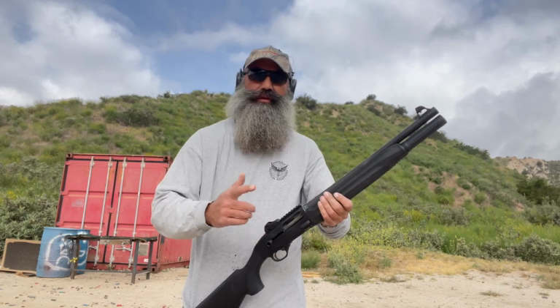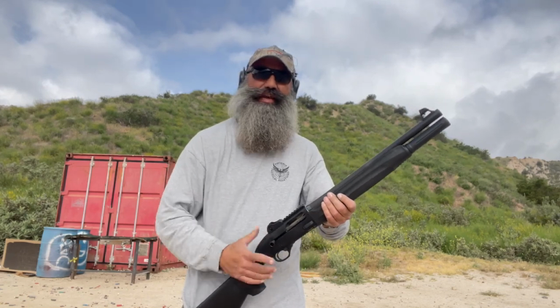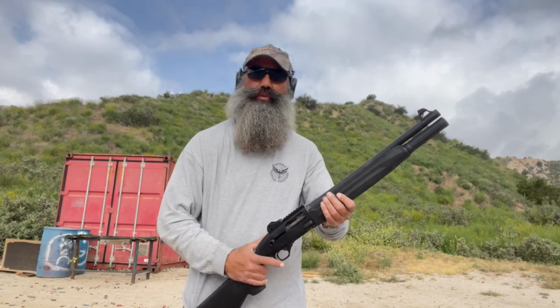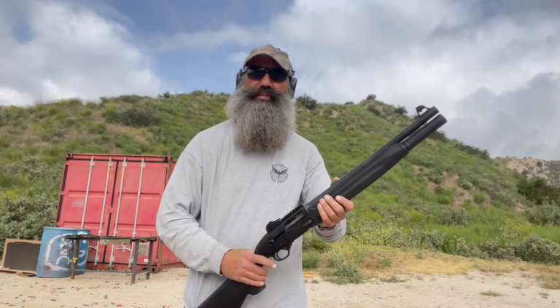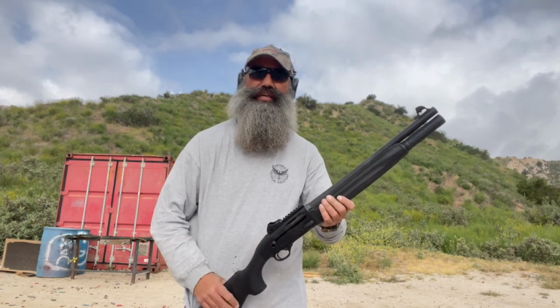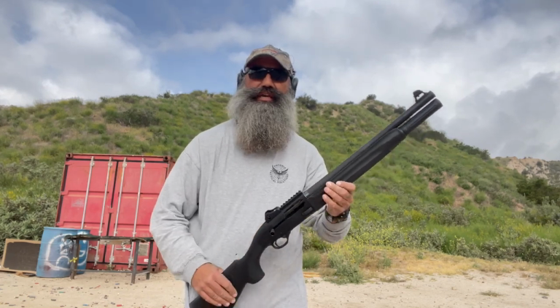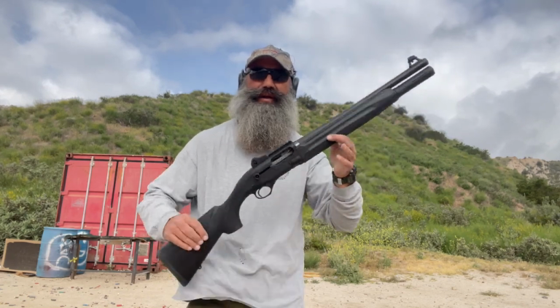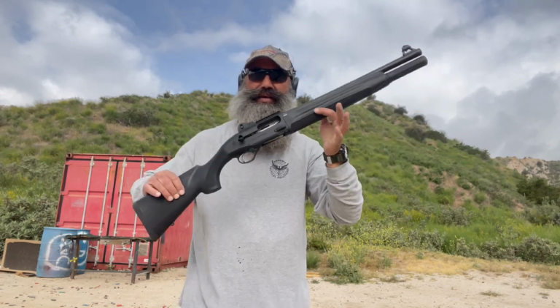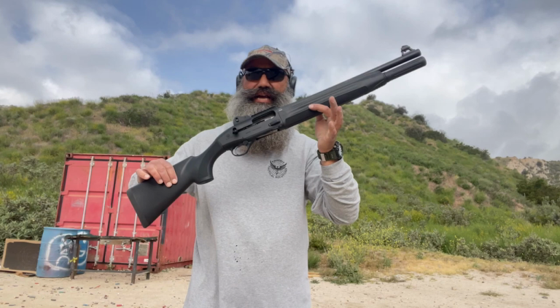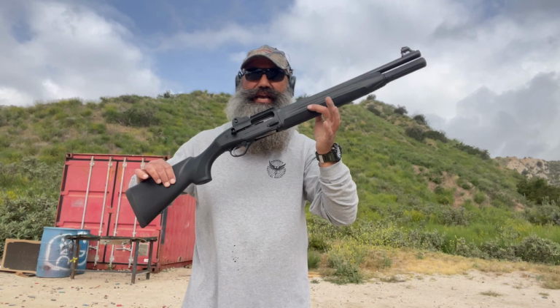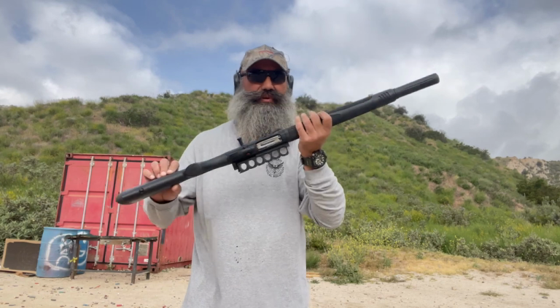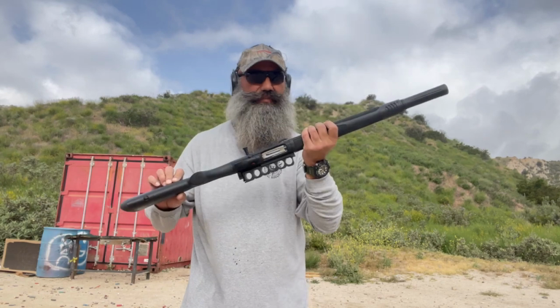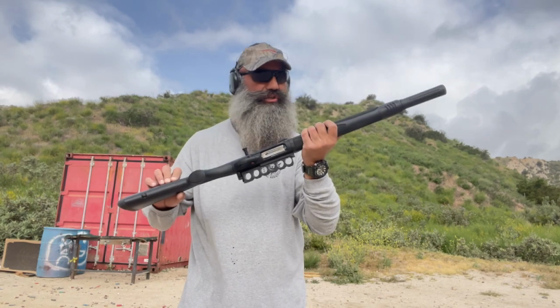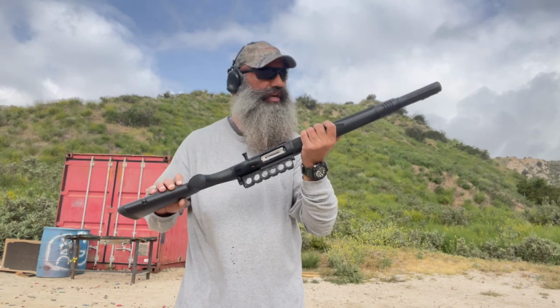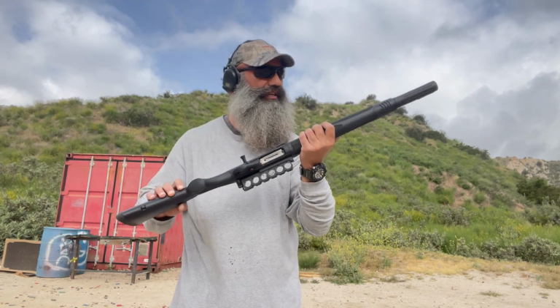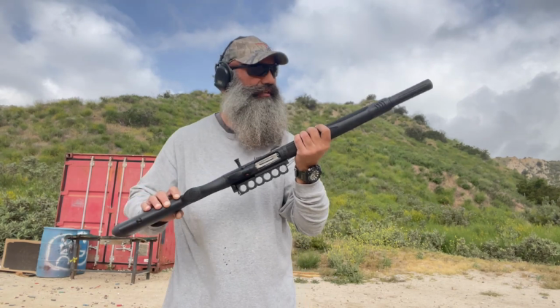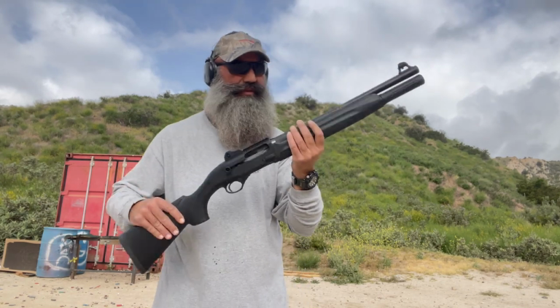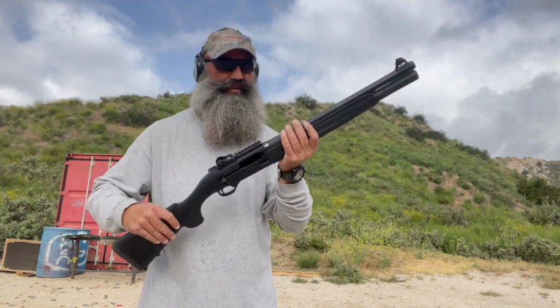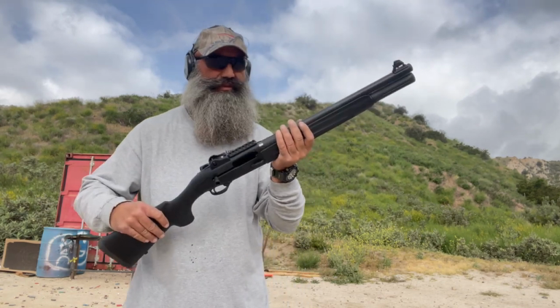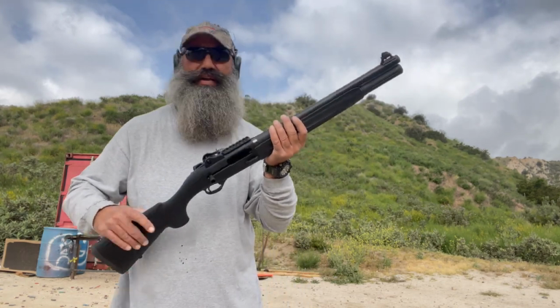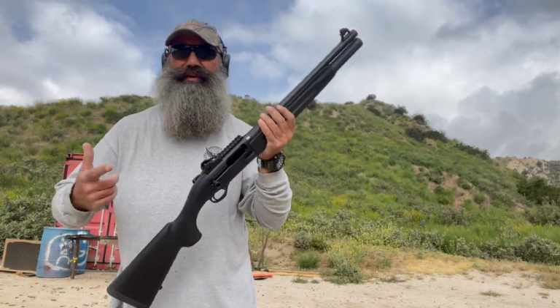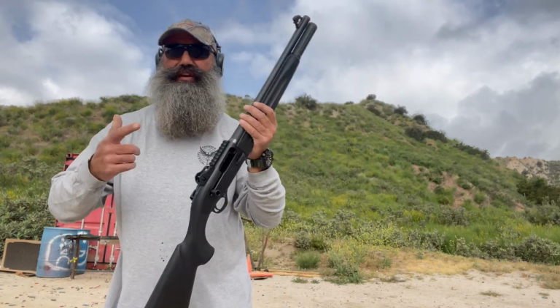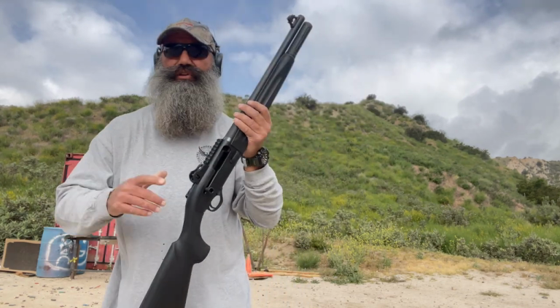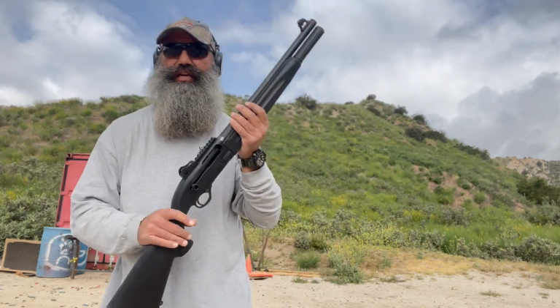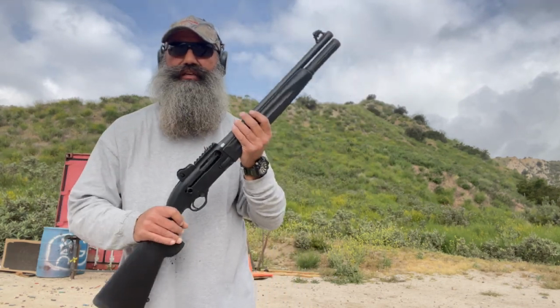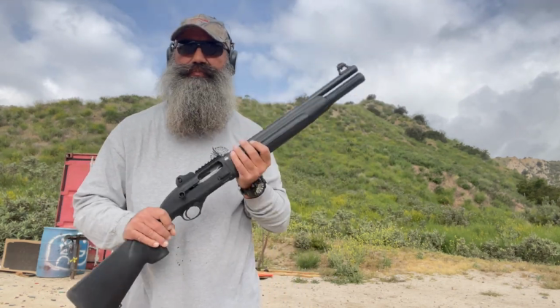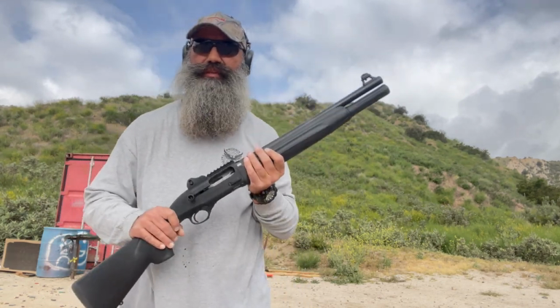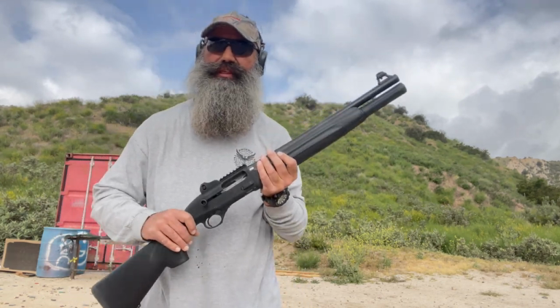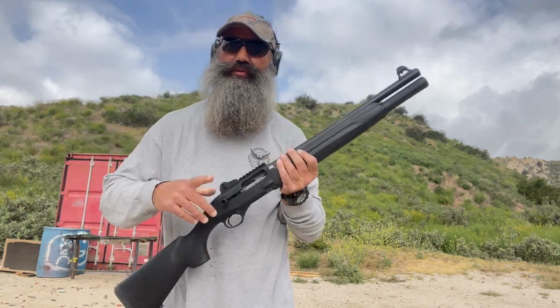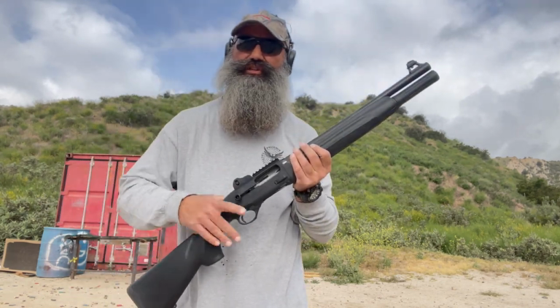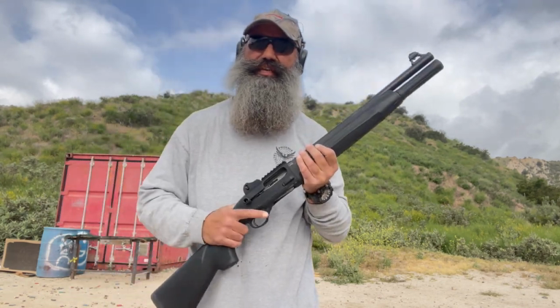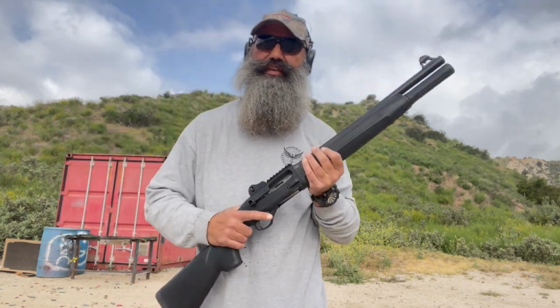Thanks for watching. By the way, I highly recommend this shotgun — it's now my favorite shotgun. Thanks for watching. Take care.